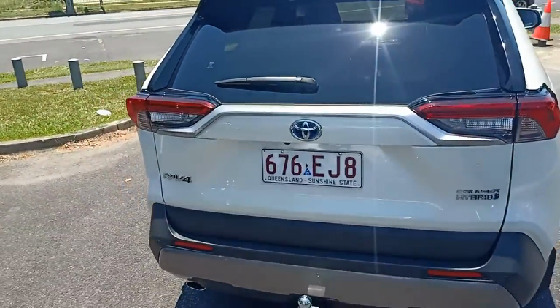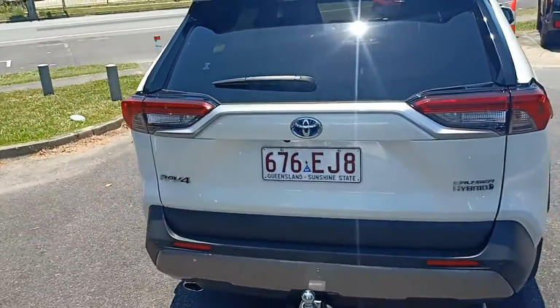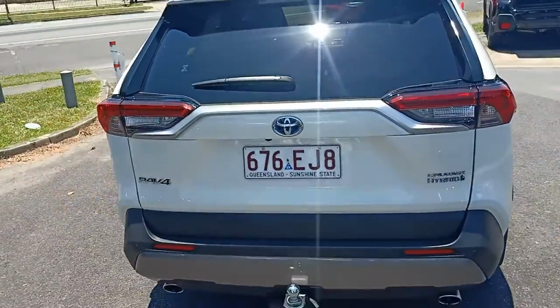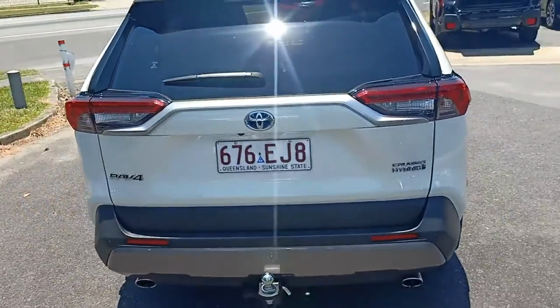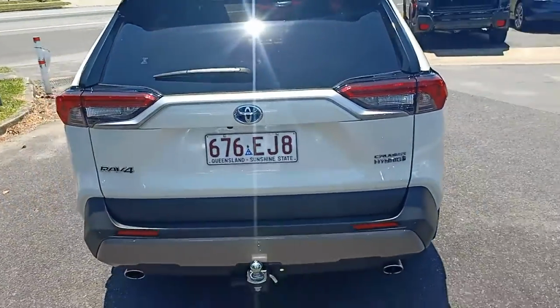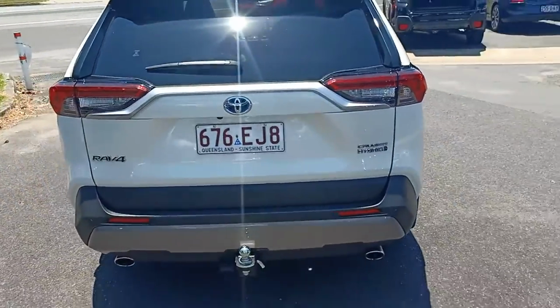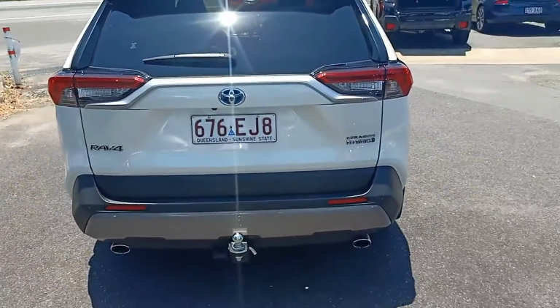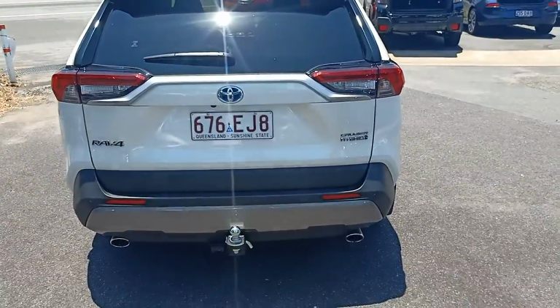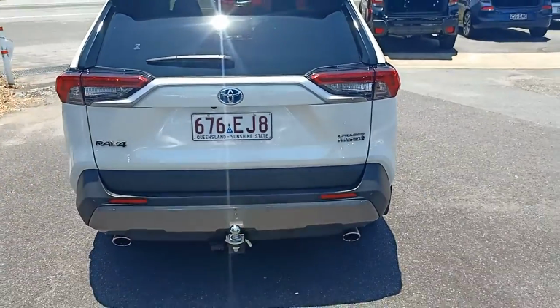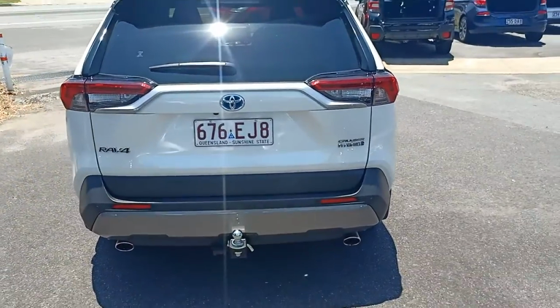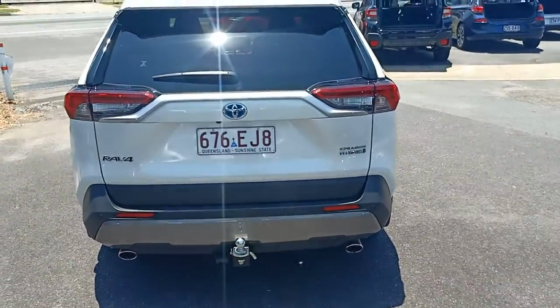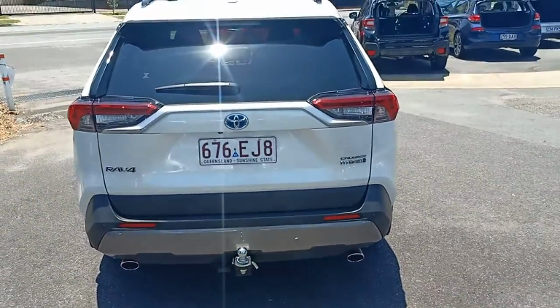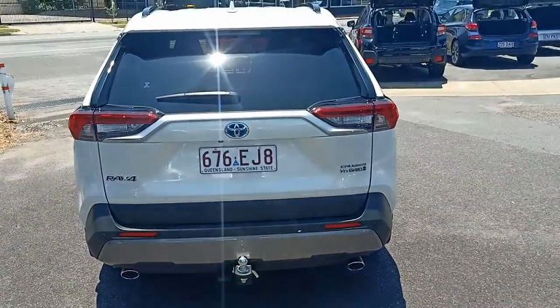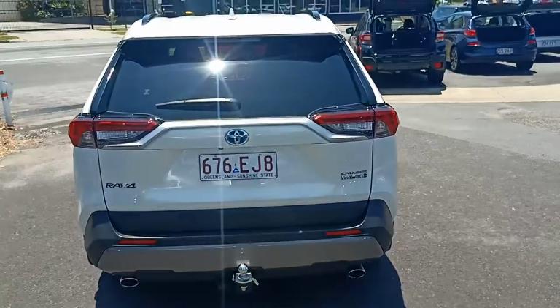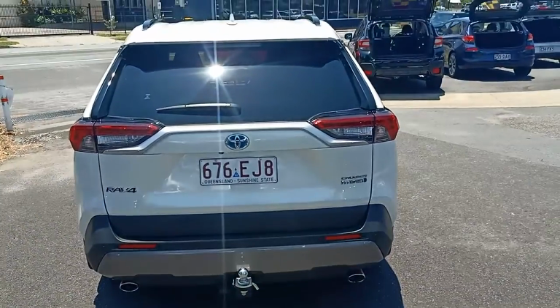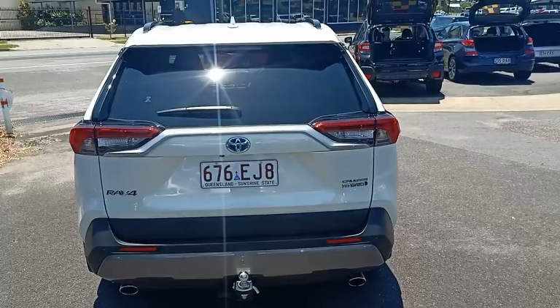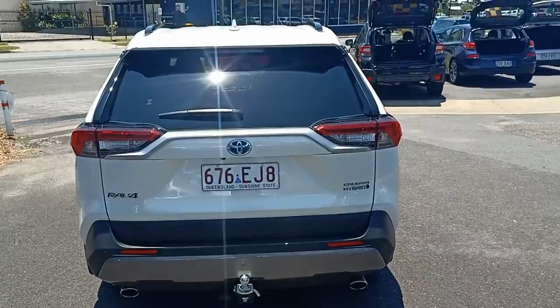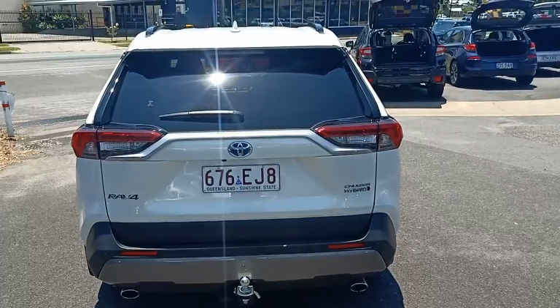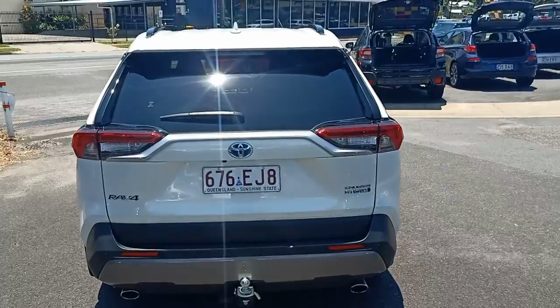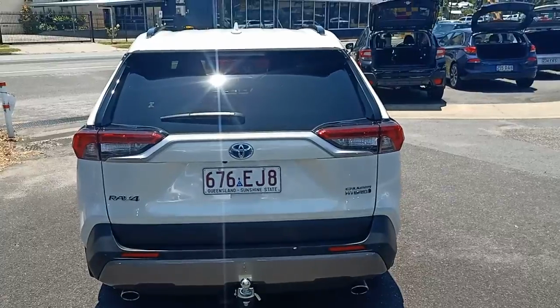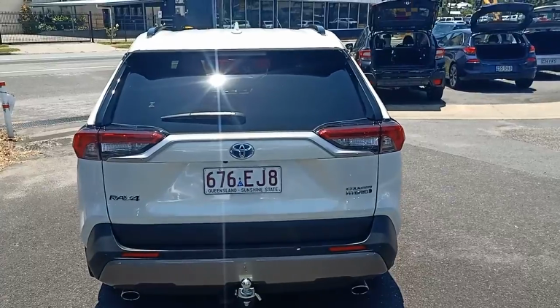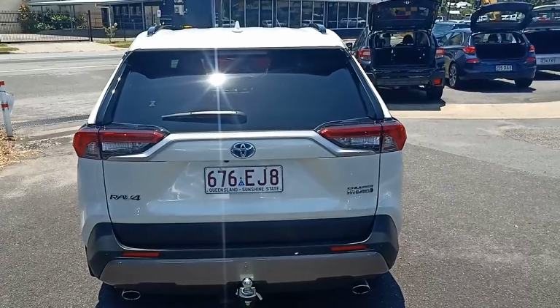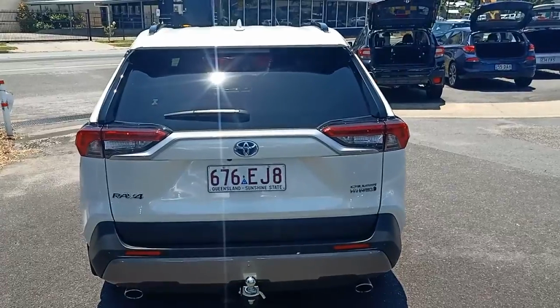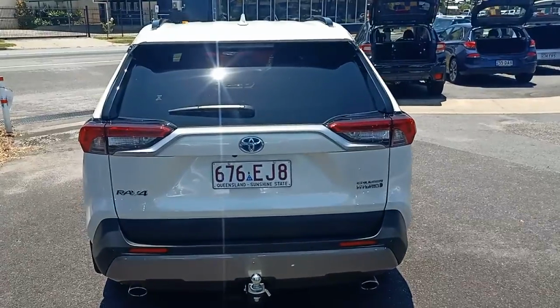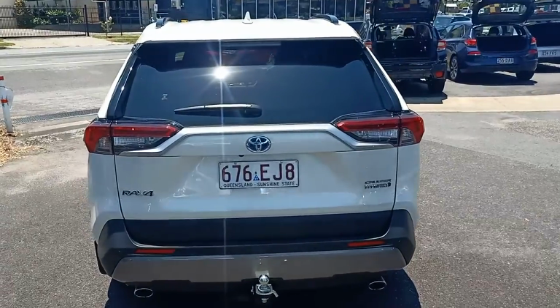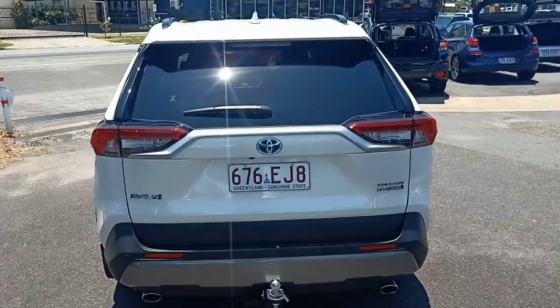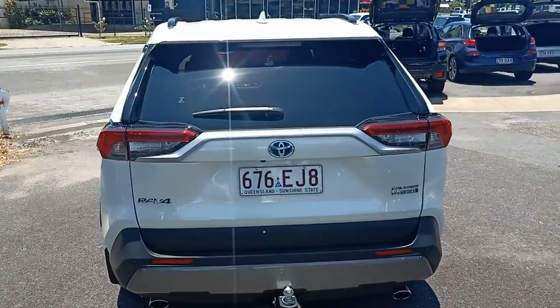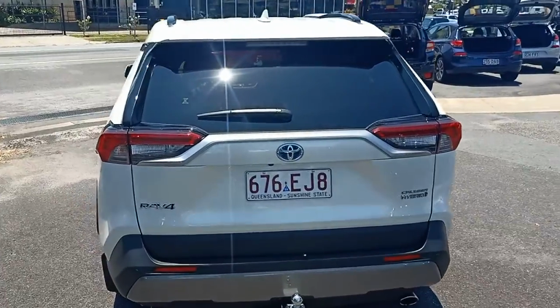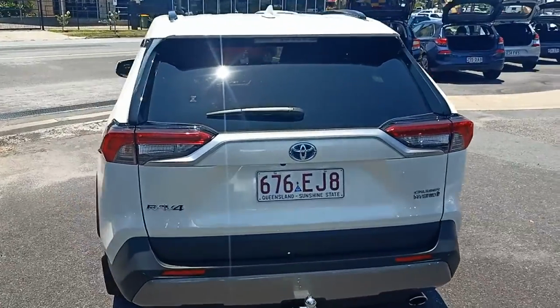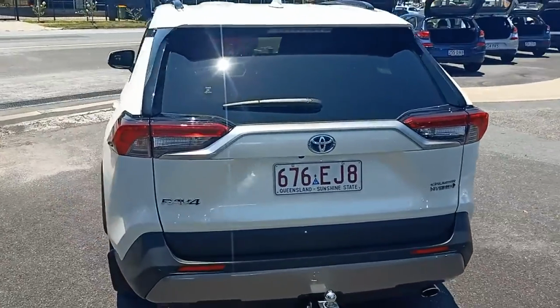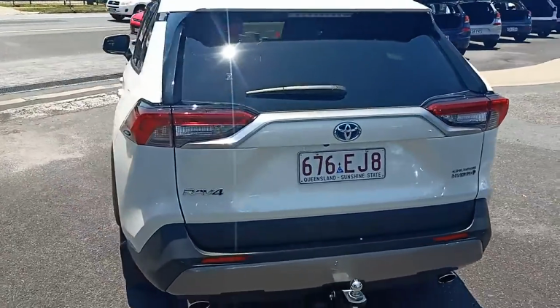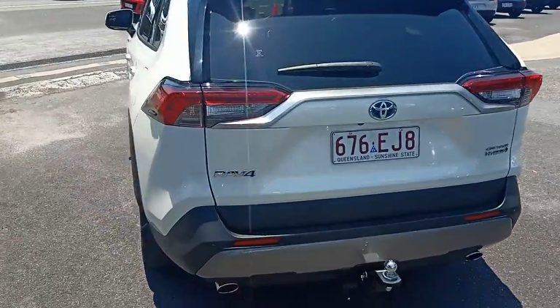So the previous owner - young girl called Shara I think her name was - she's obviously looked after this car. Put a lovely tow bar on it.